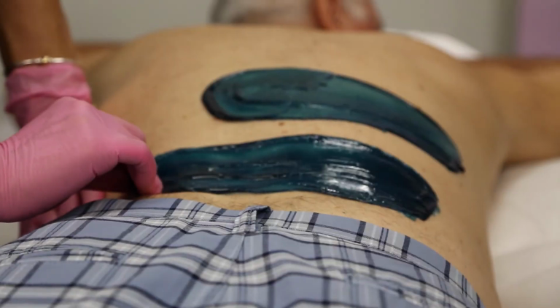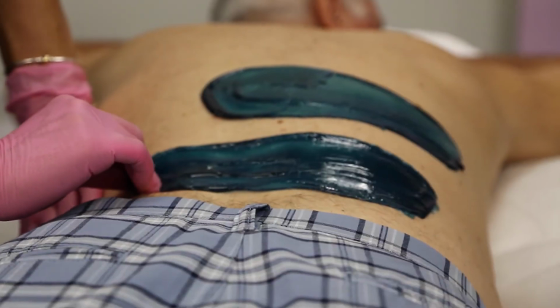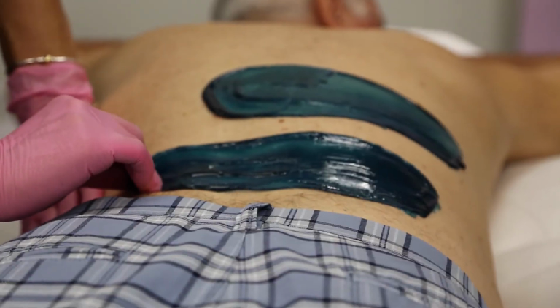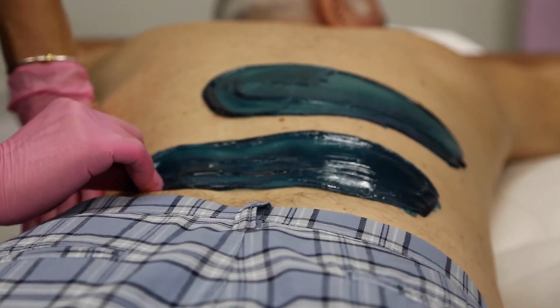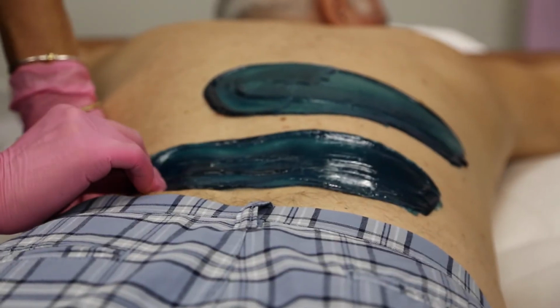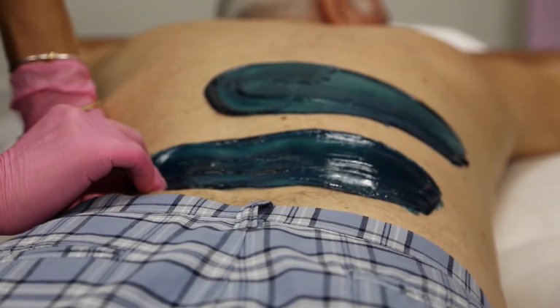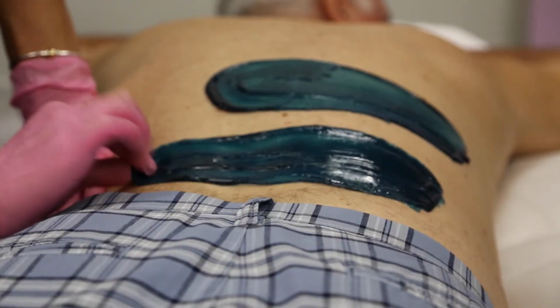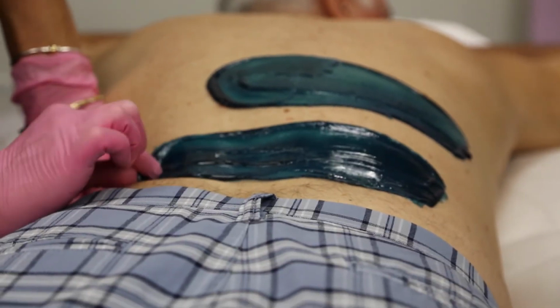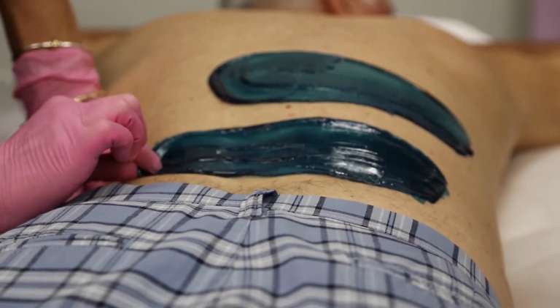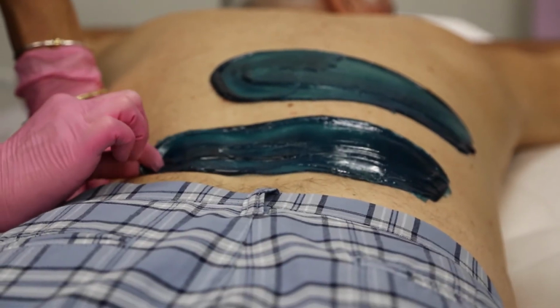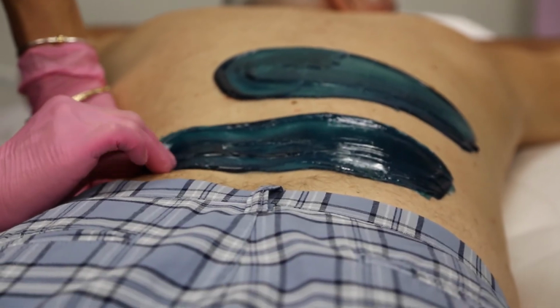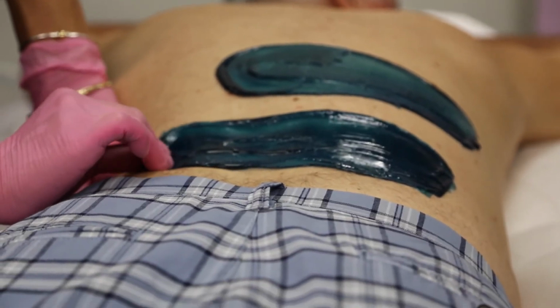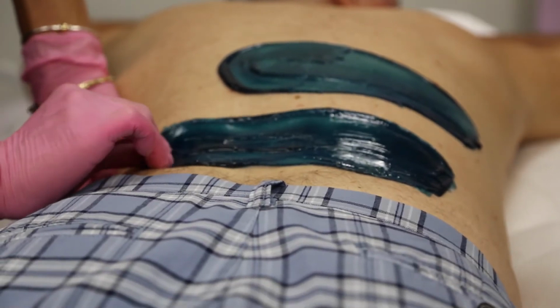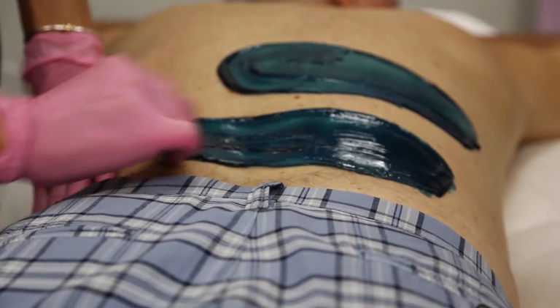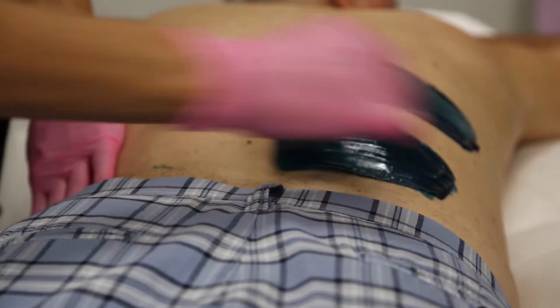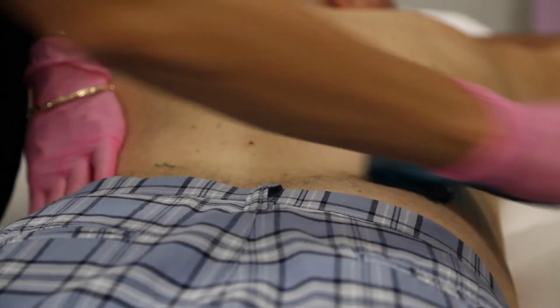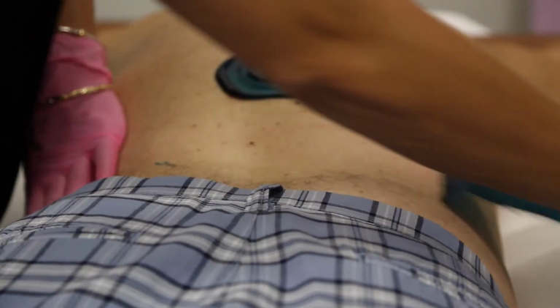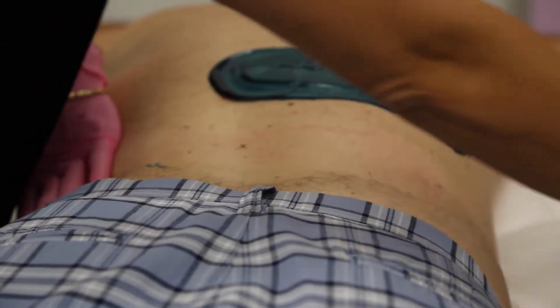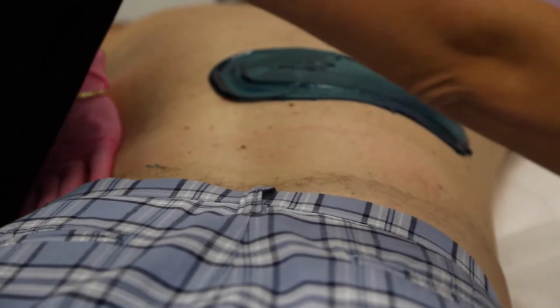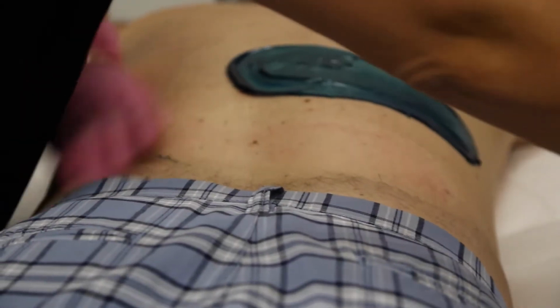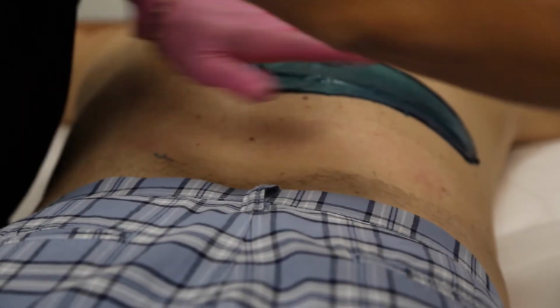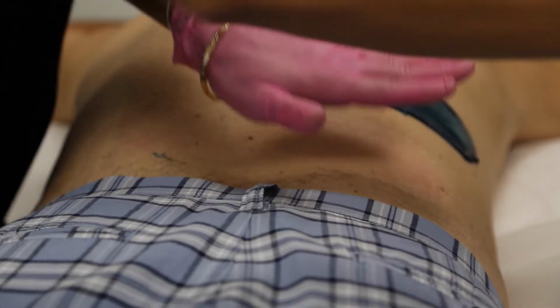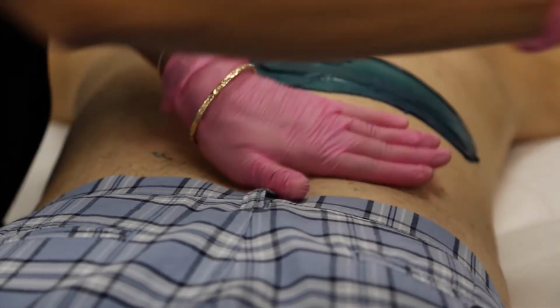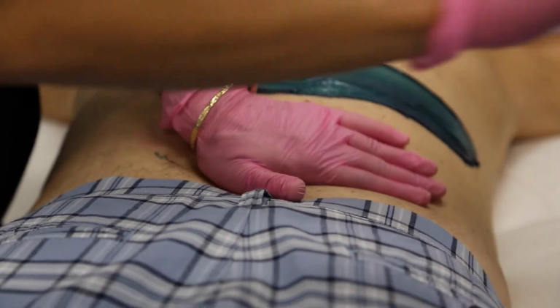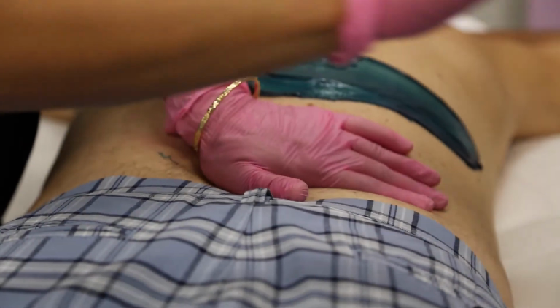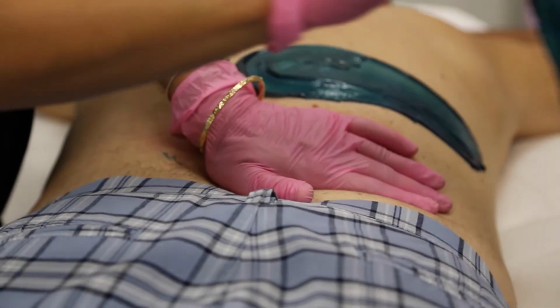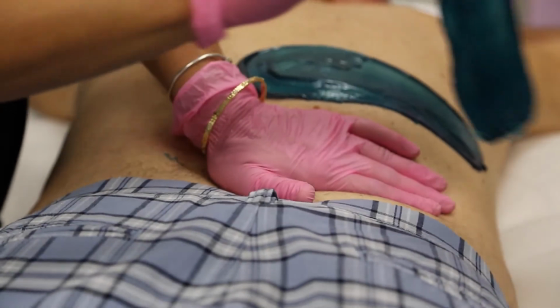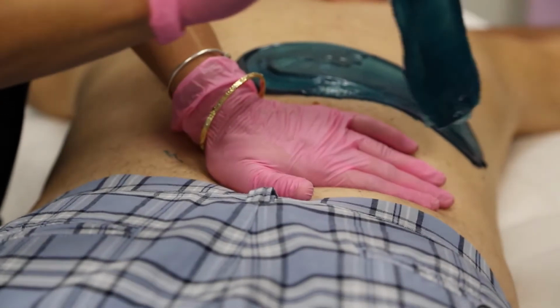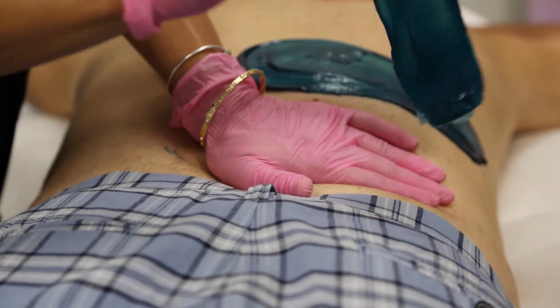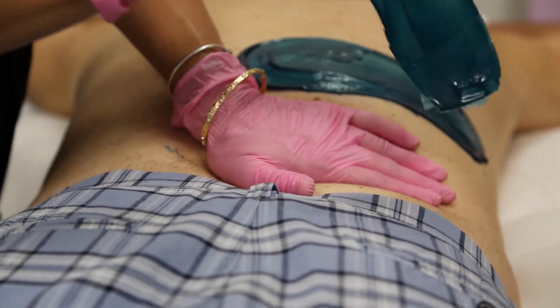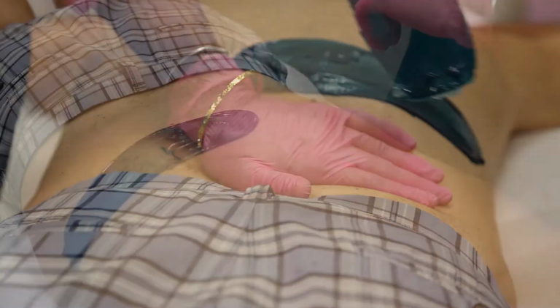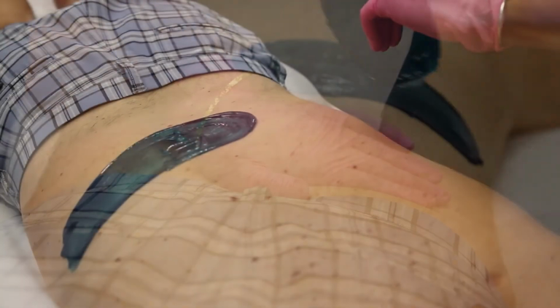Parallel. When you pull your pickle patch, pull it parallel to the body.